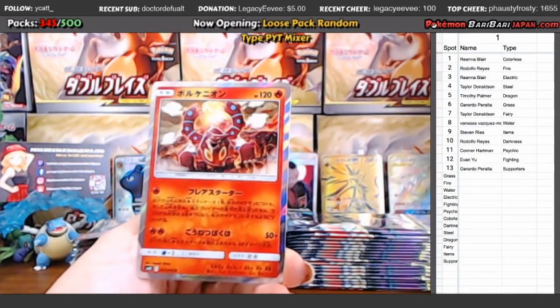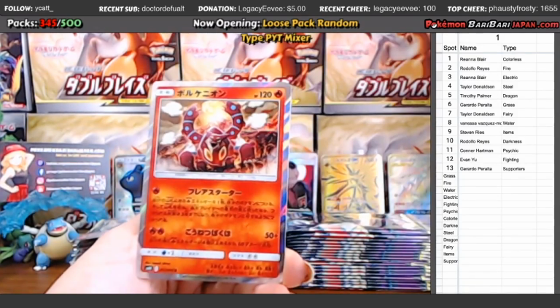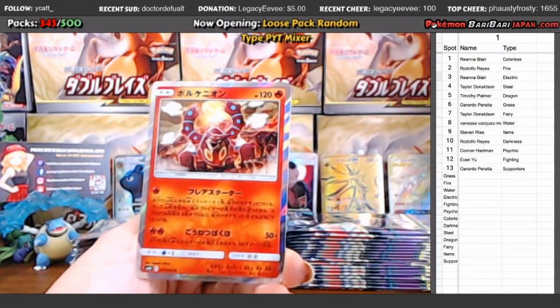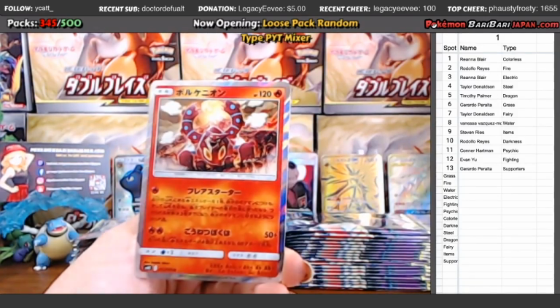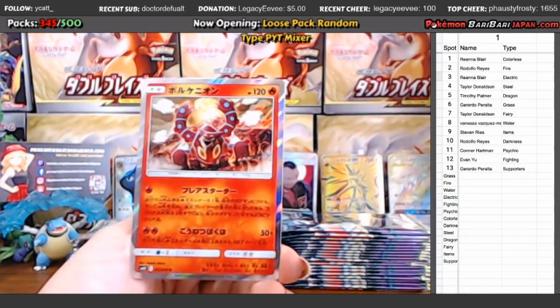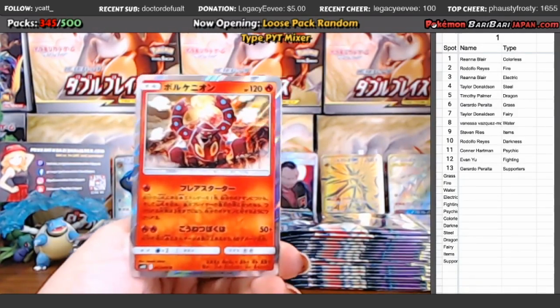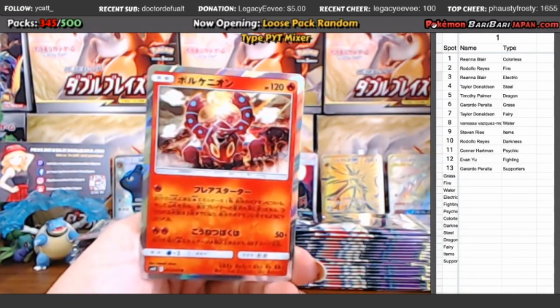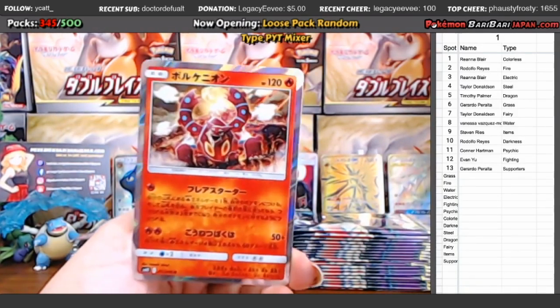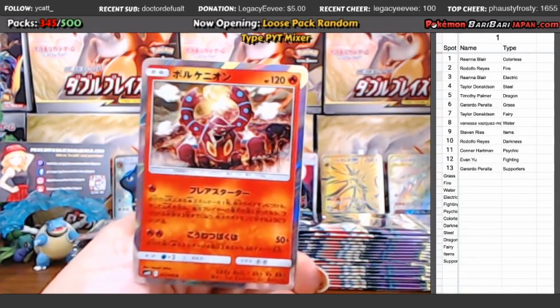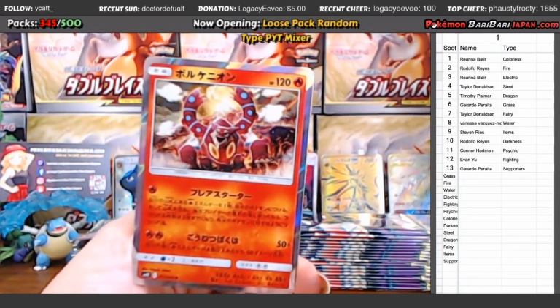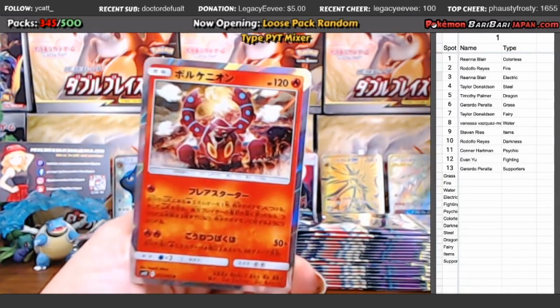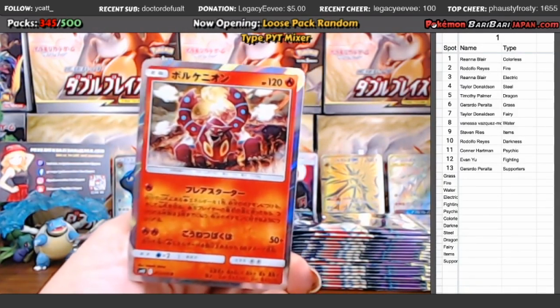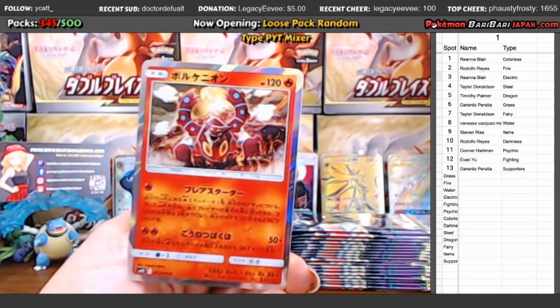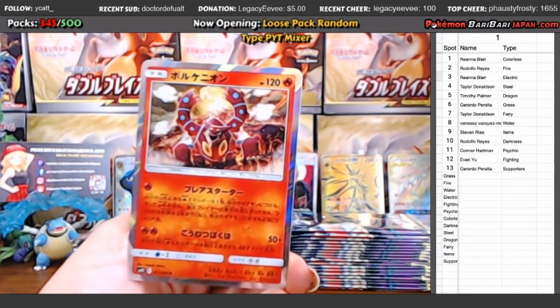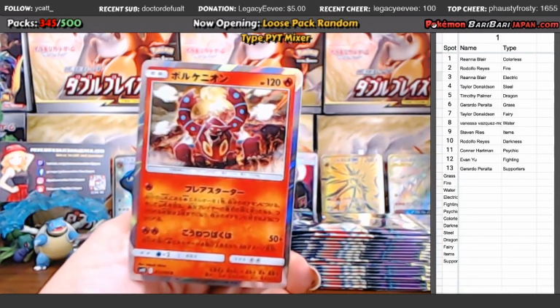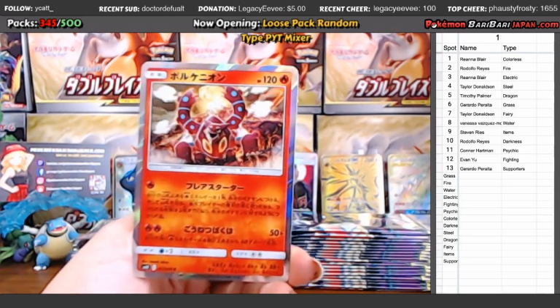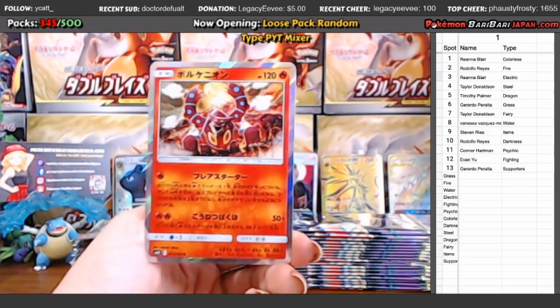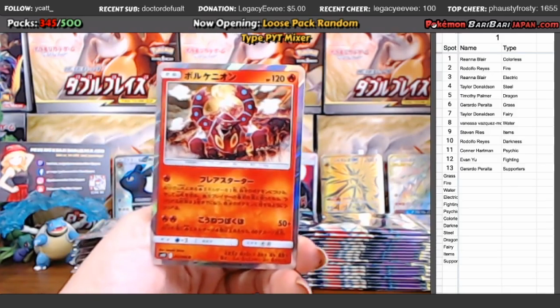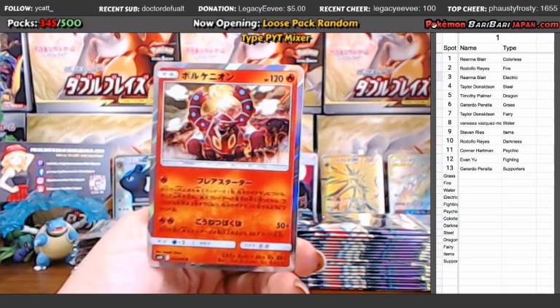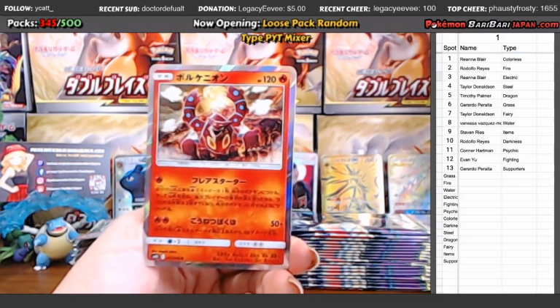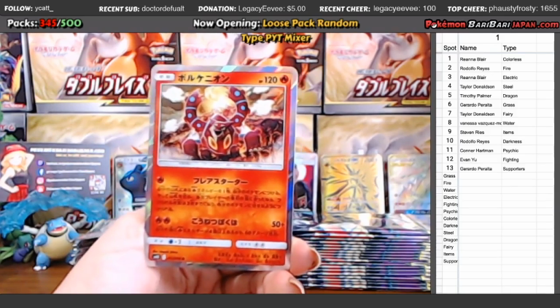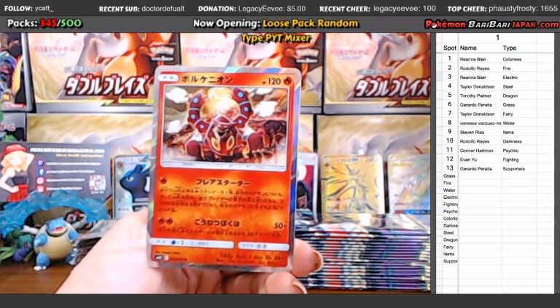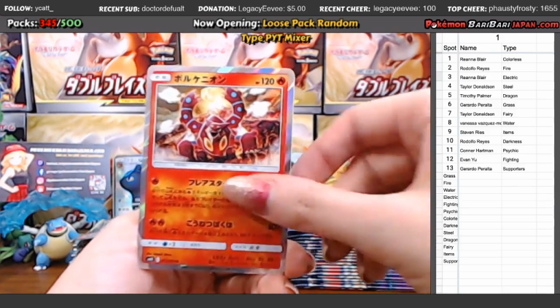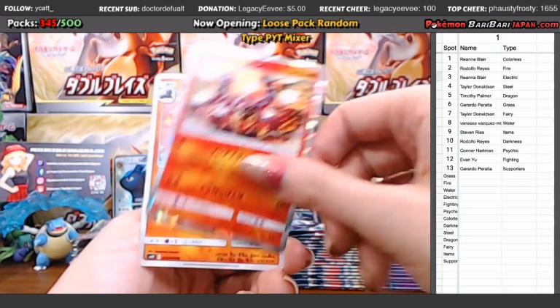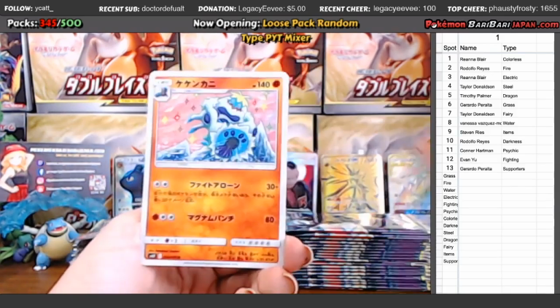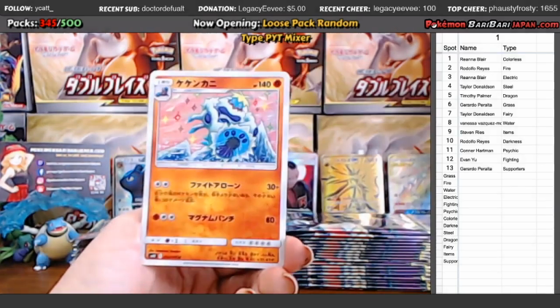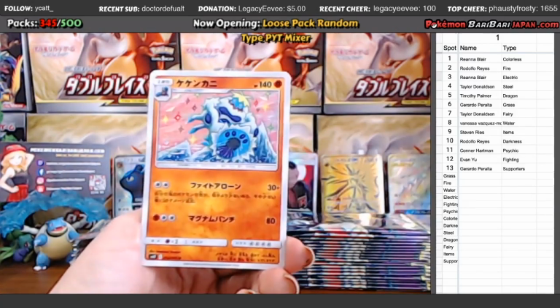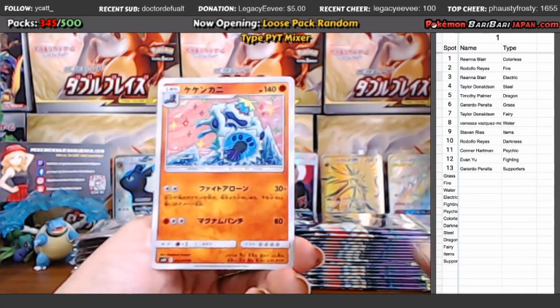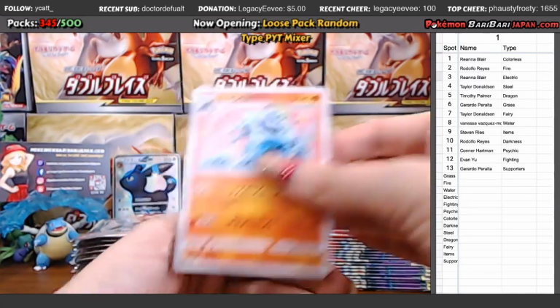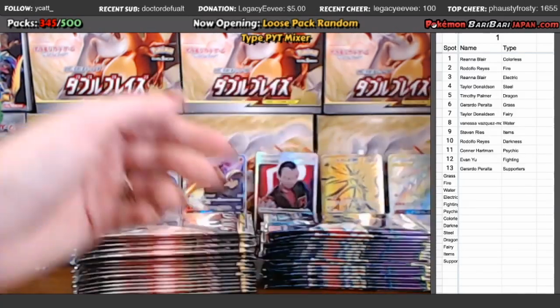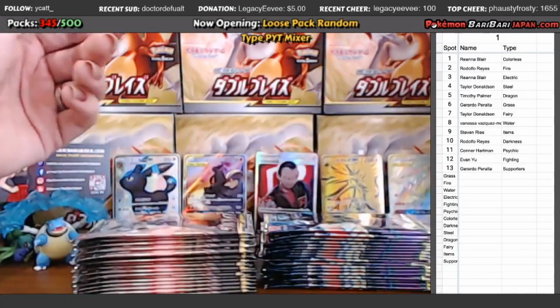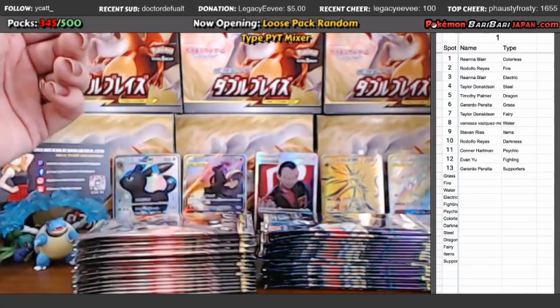Something for fire! Who got fire? Fire's actually a good one — Rodolfo, of course. Rodolfo picking up the fire spot. So if we see Charizard, it's going to Rodolfo.